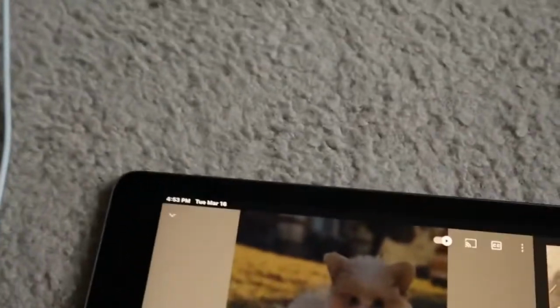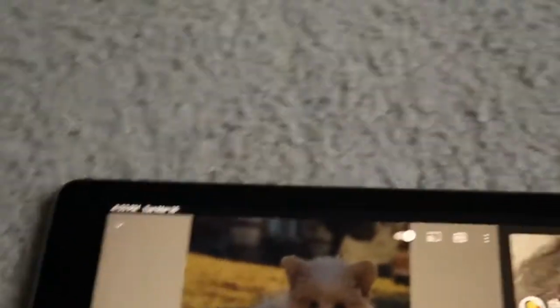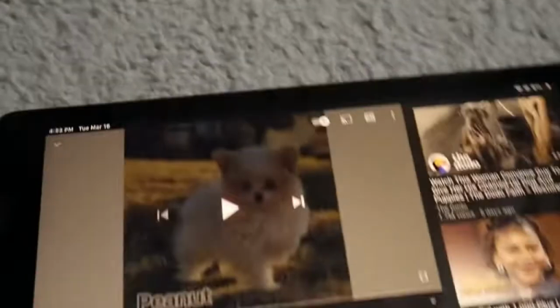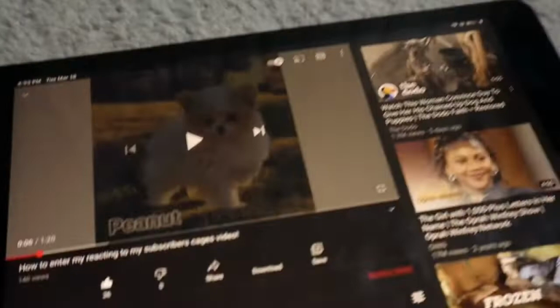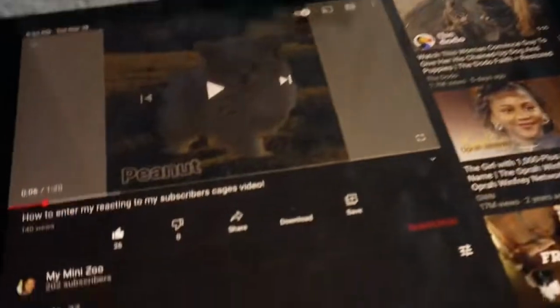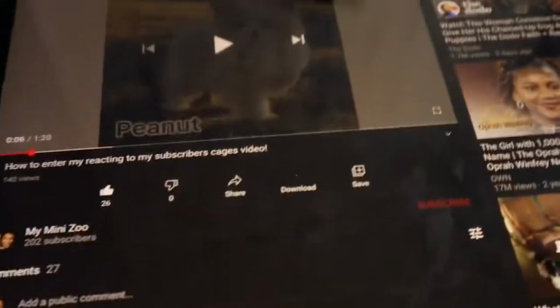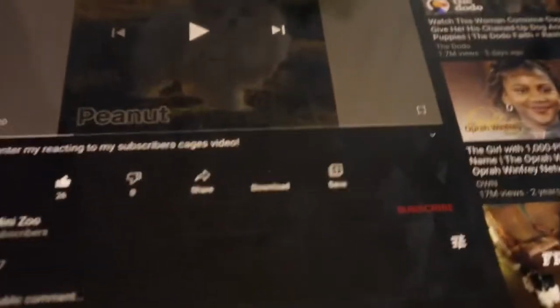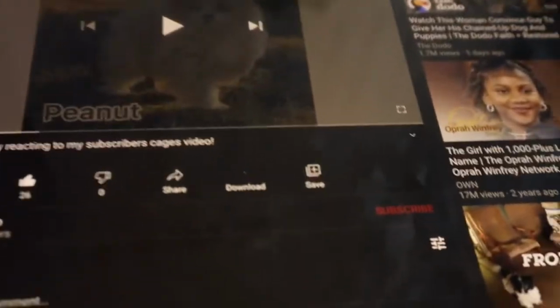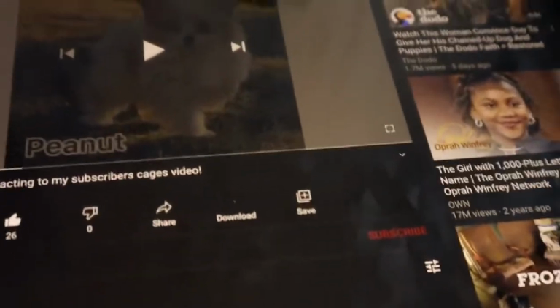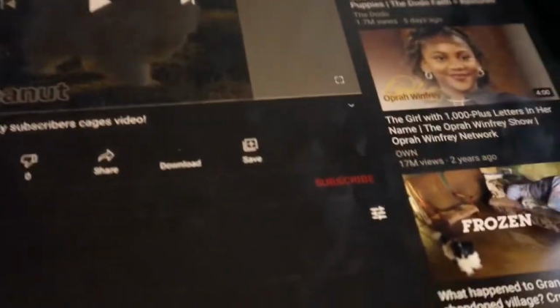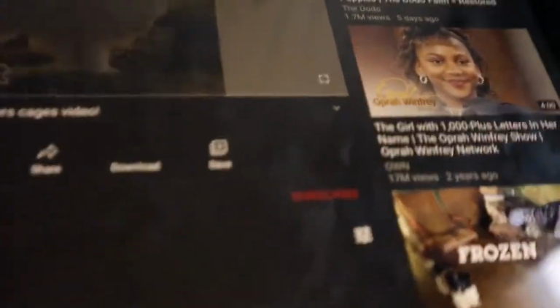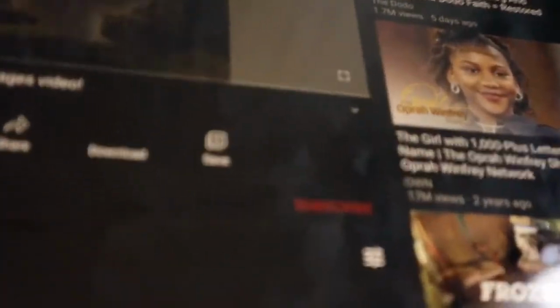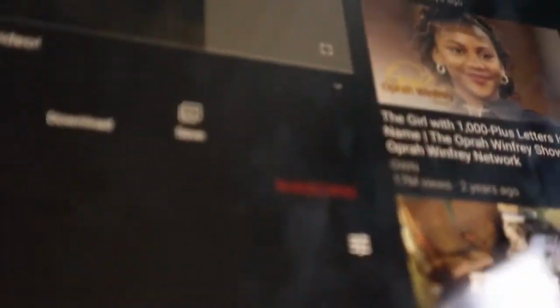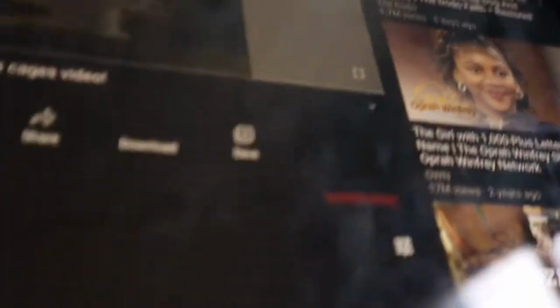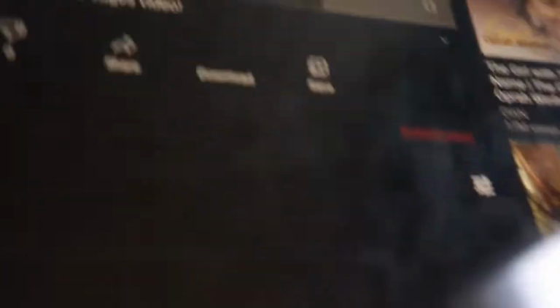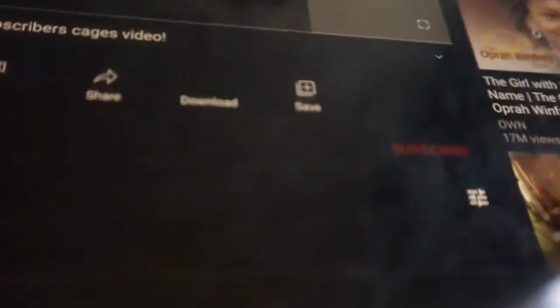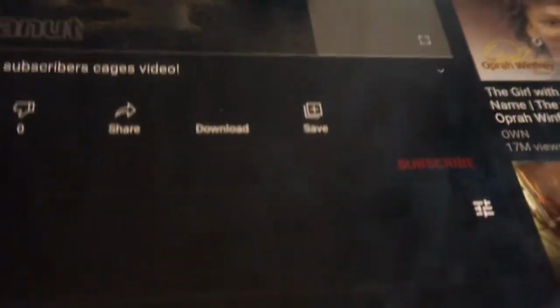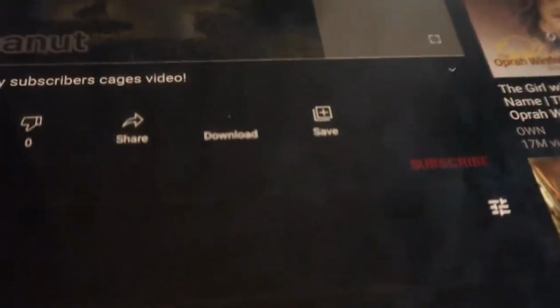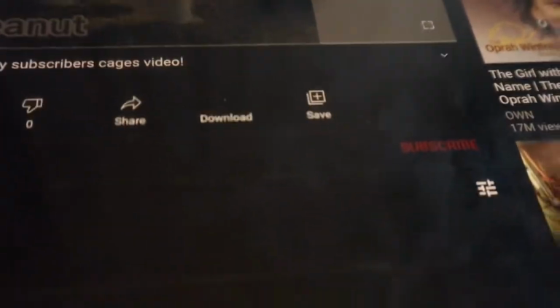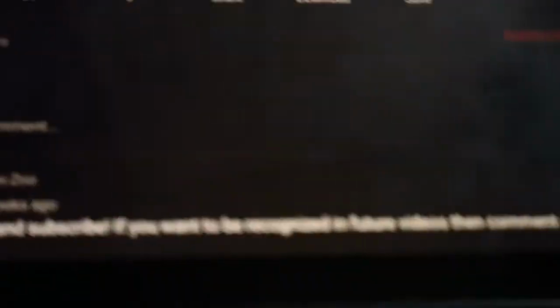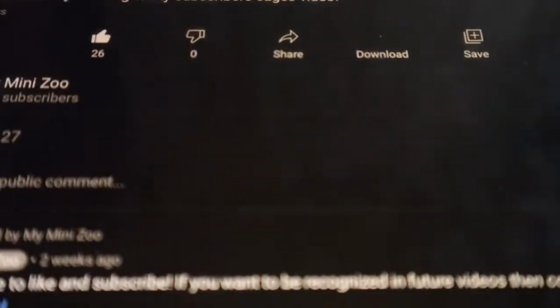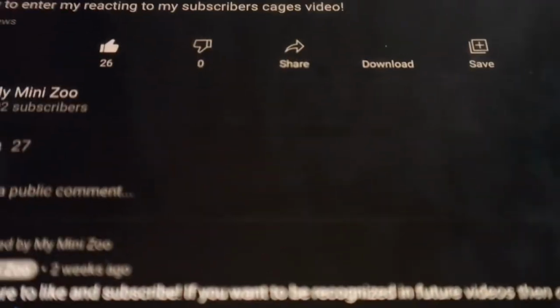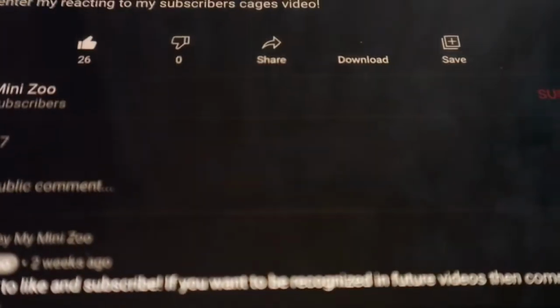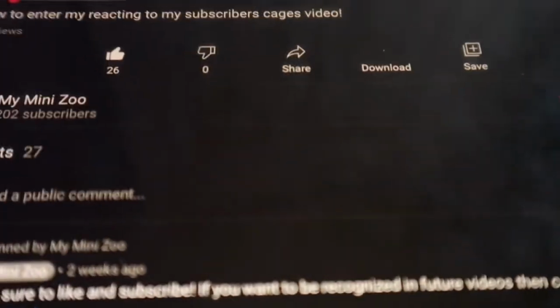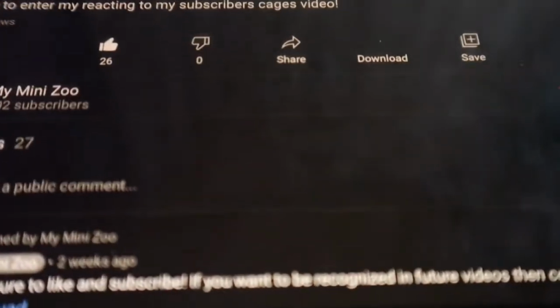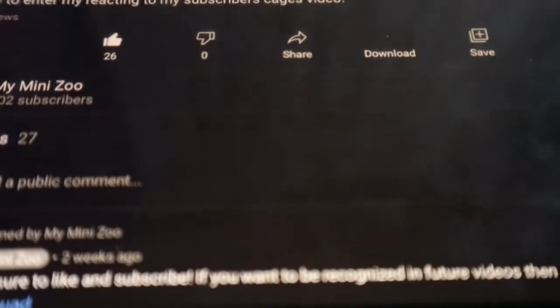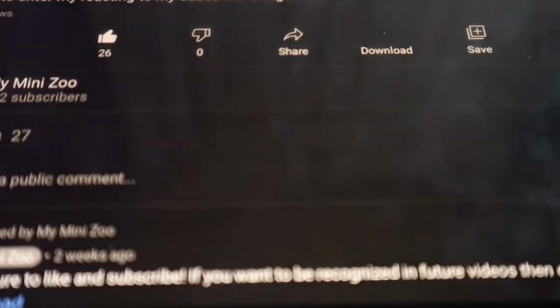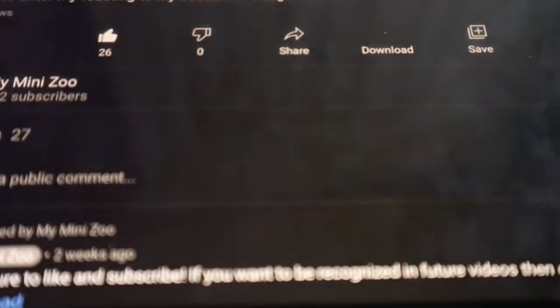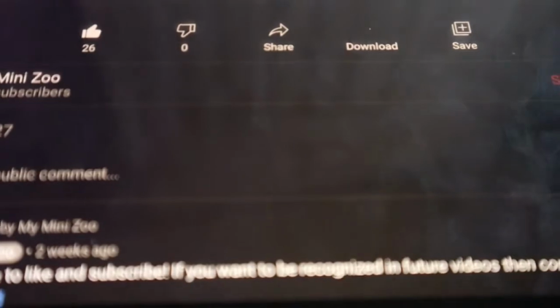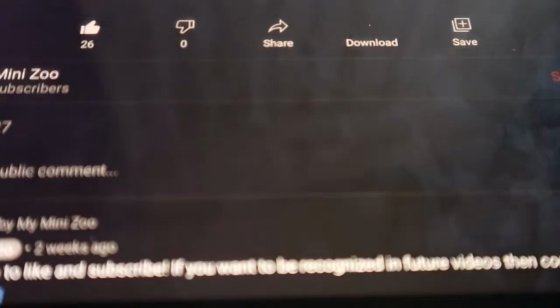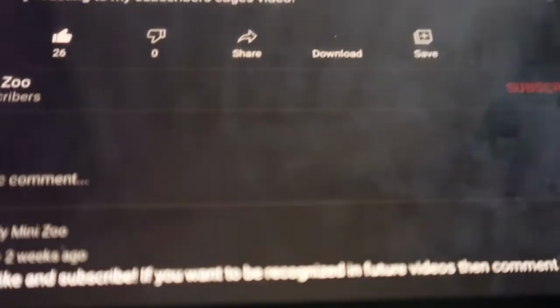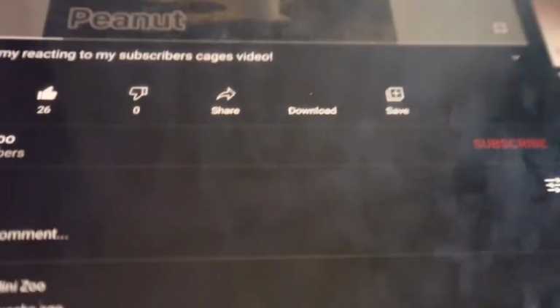Hi everyone, welcome back to my mini zoo. So today I'm finally doing my reacting to my subscribers' Animal Enclosure video.